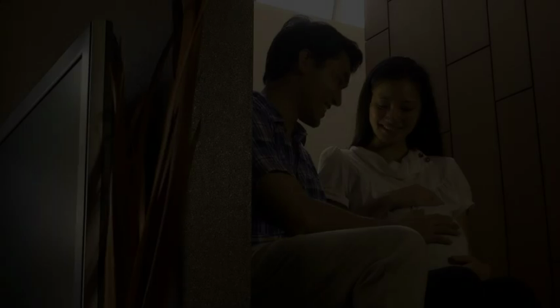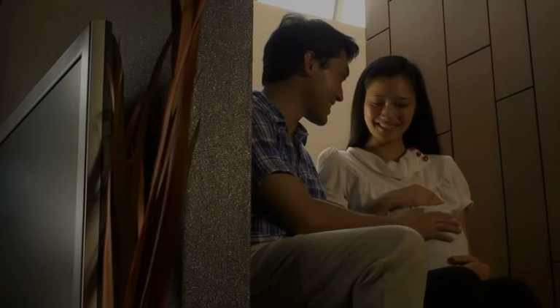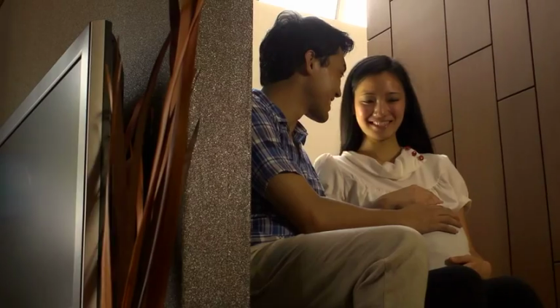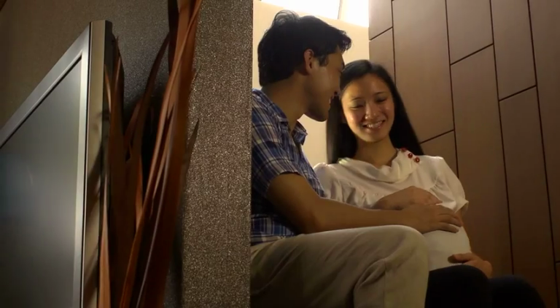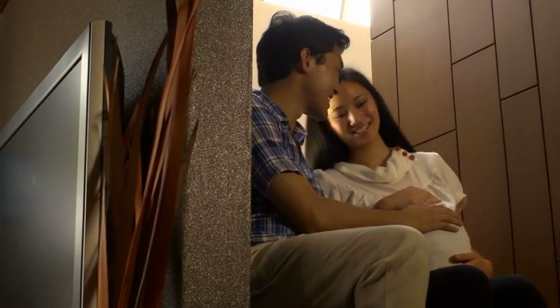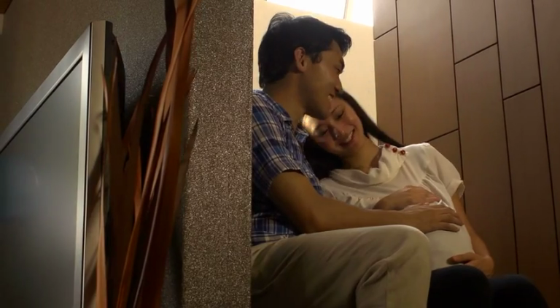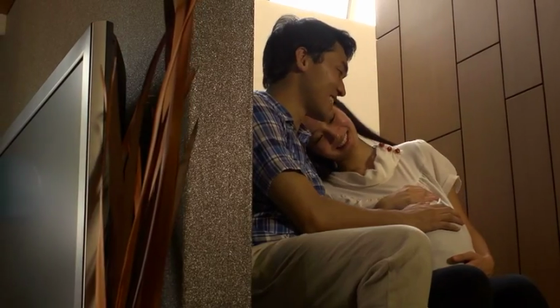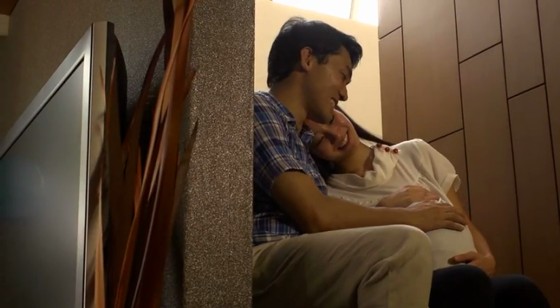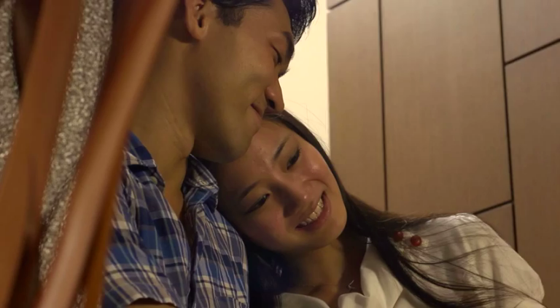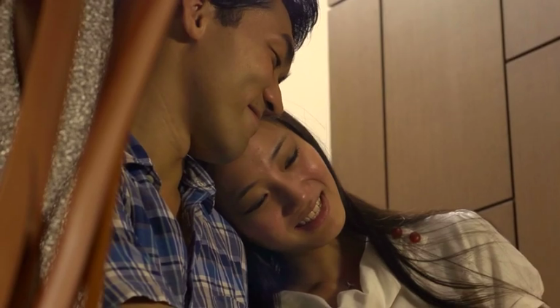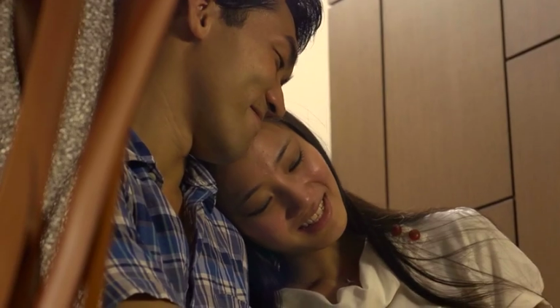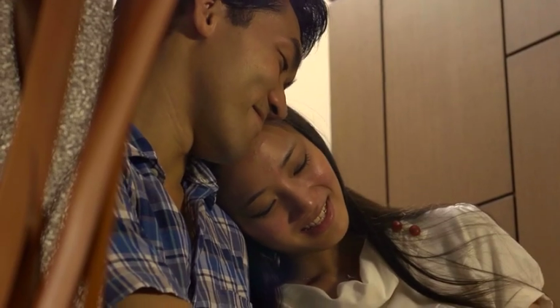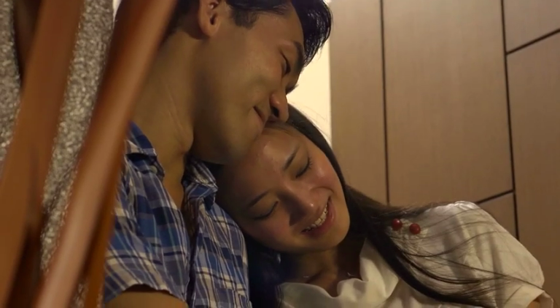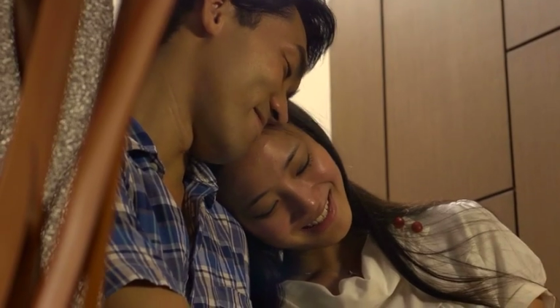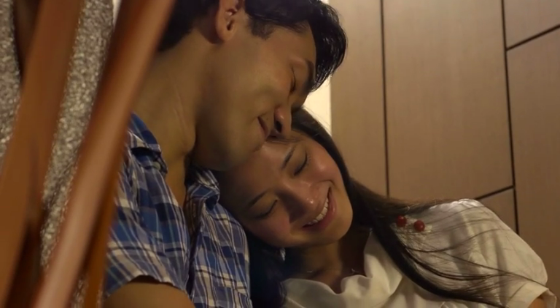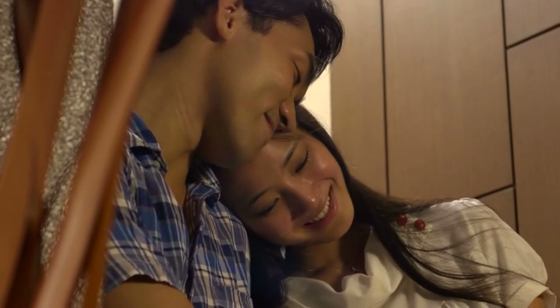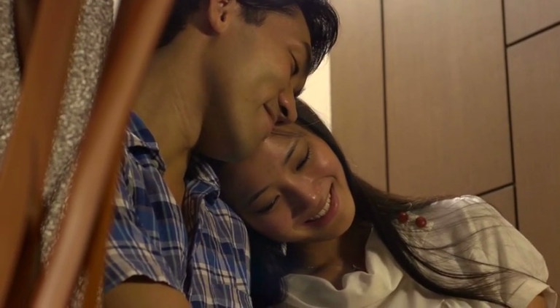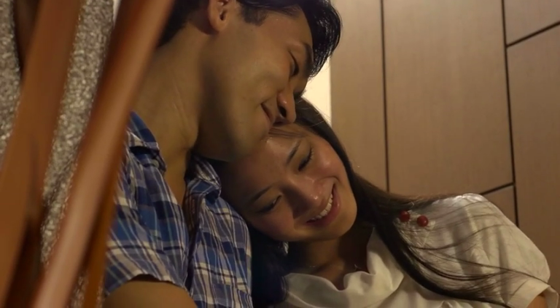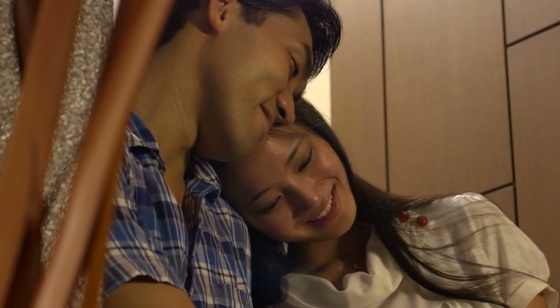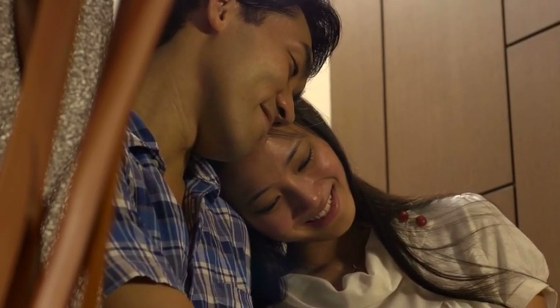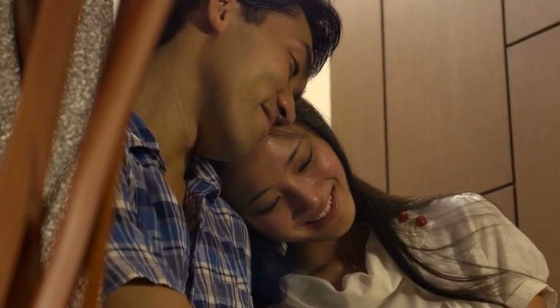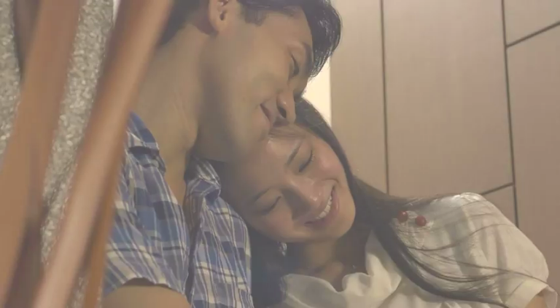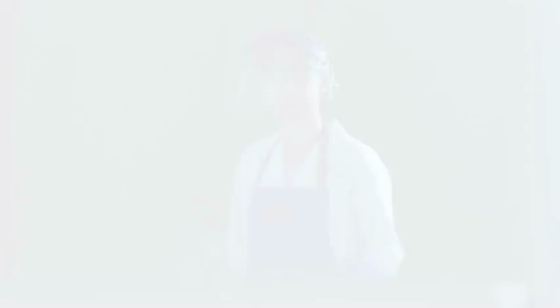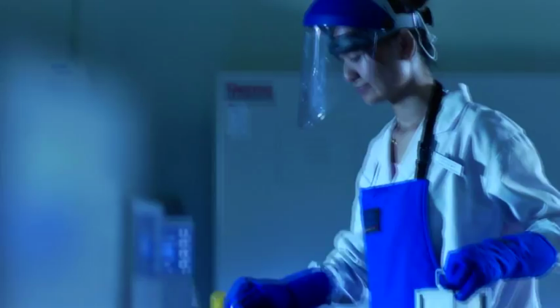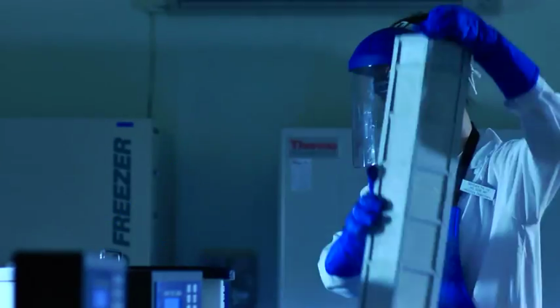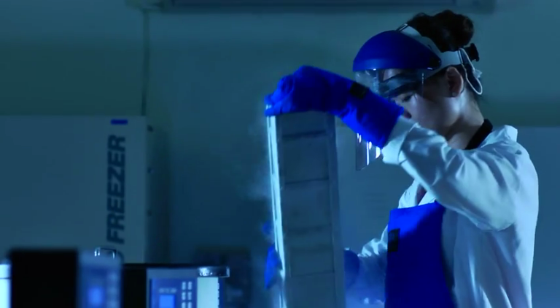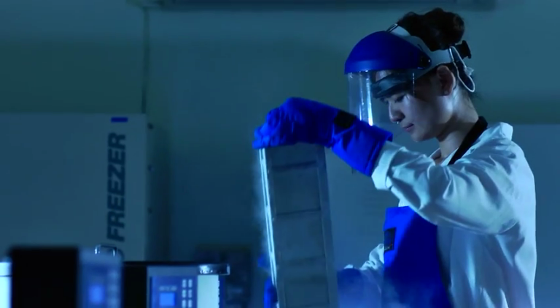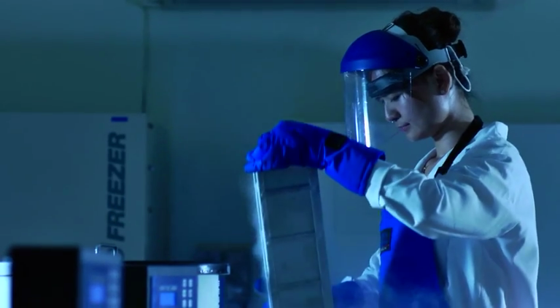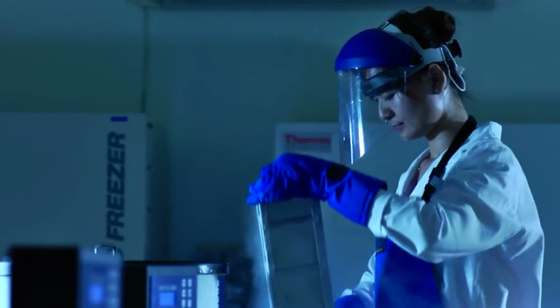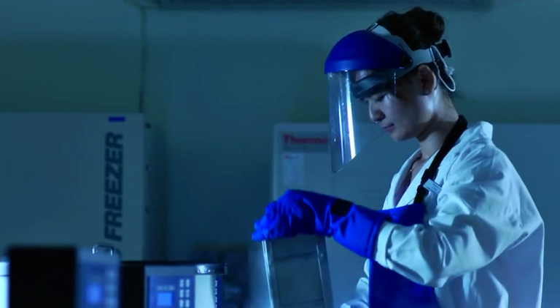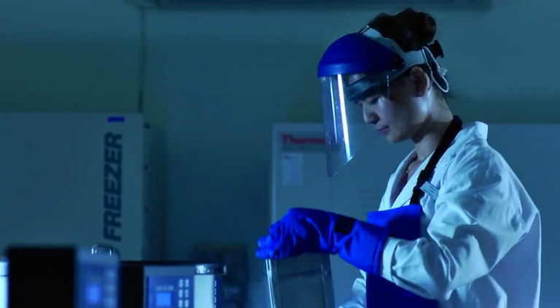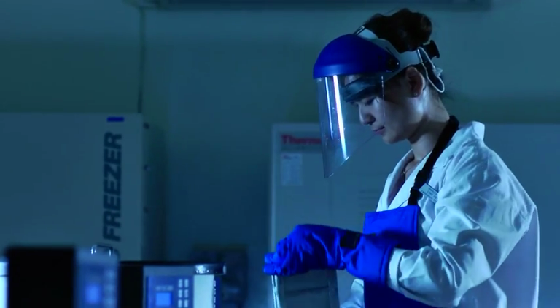There is only a once-in-a-lifetime chance to bank the precious baby's cord blood, which is at birth.